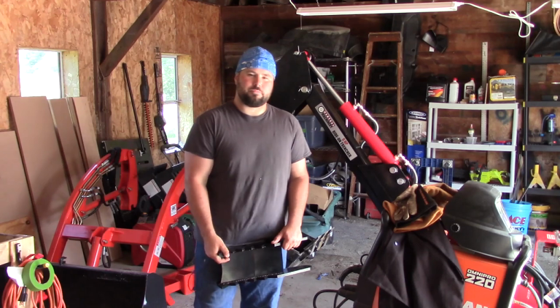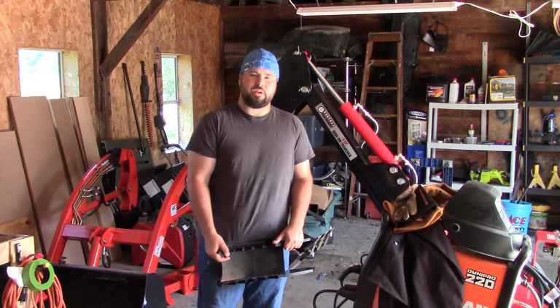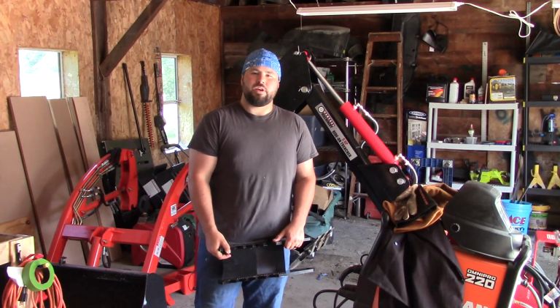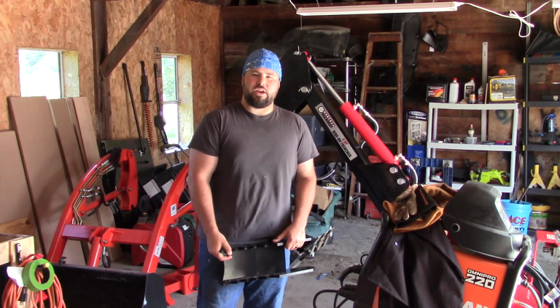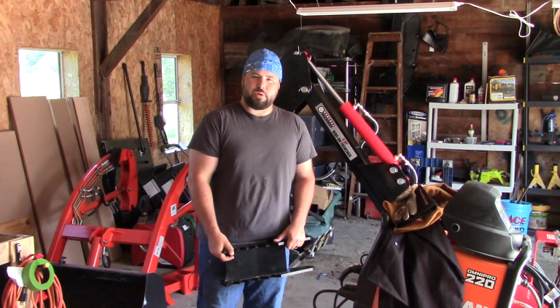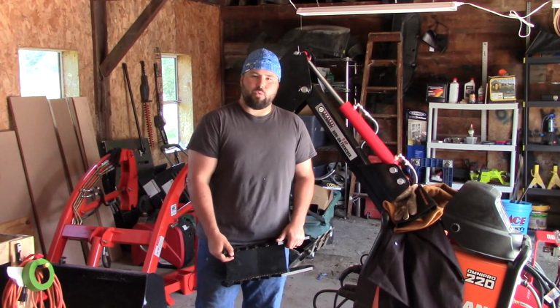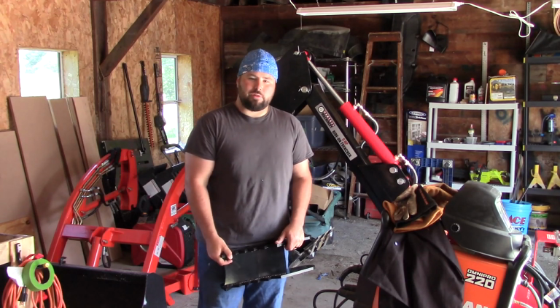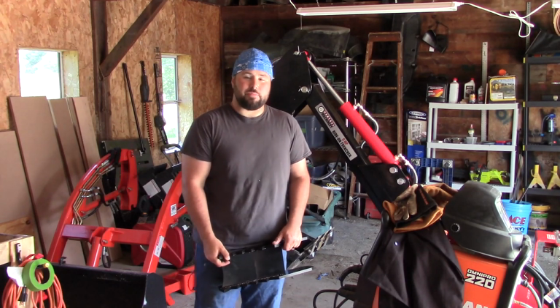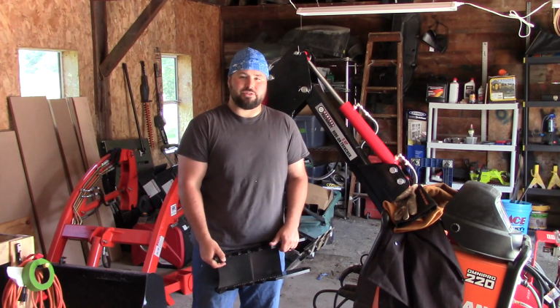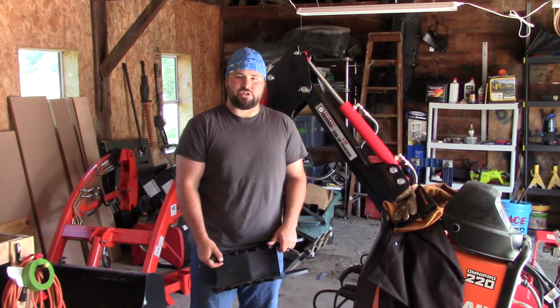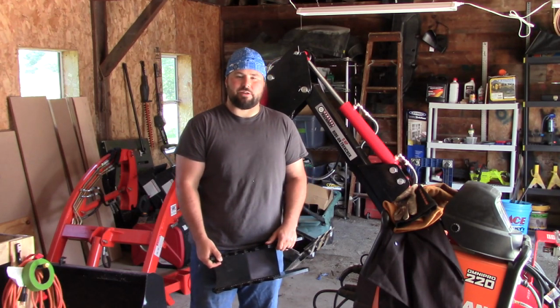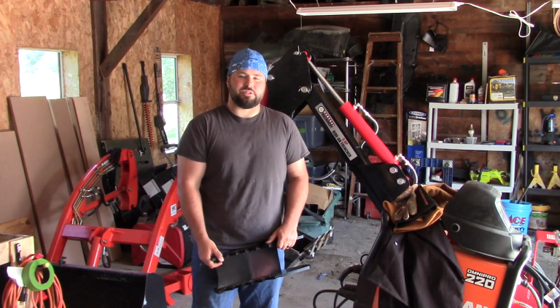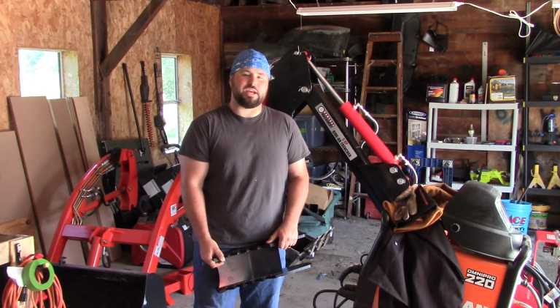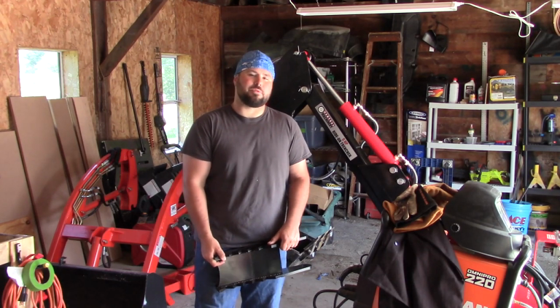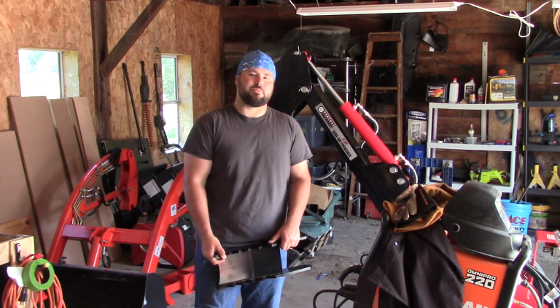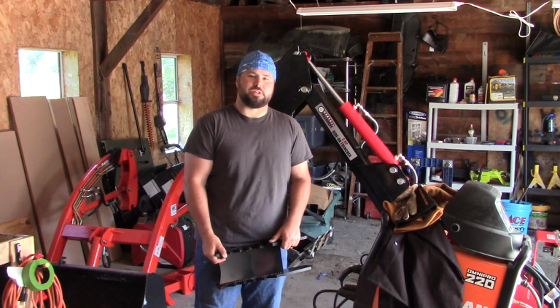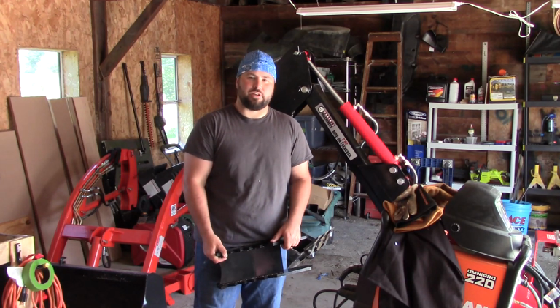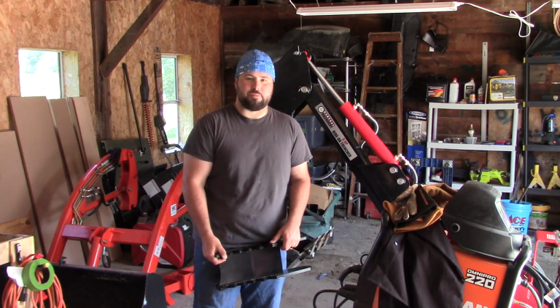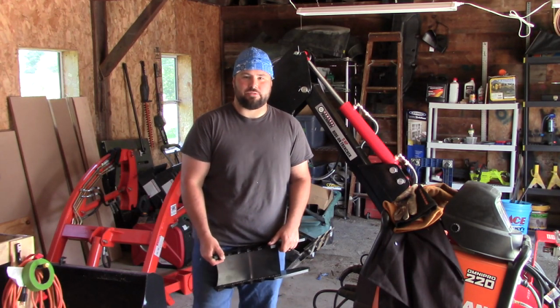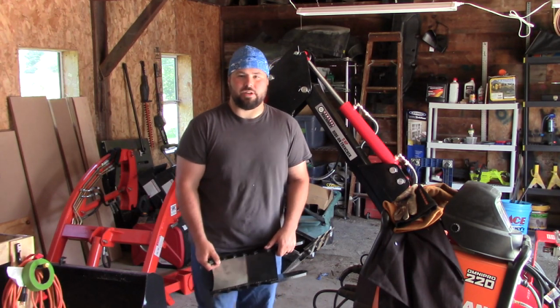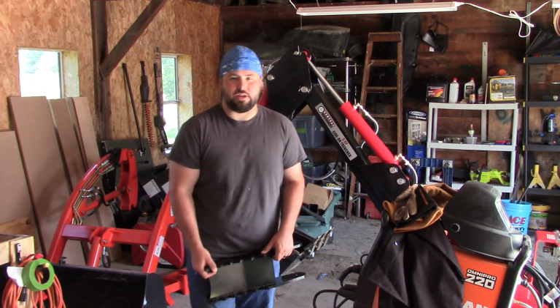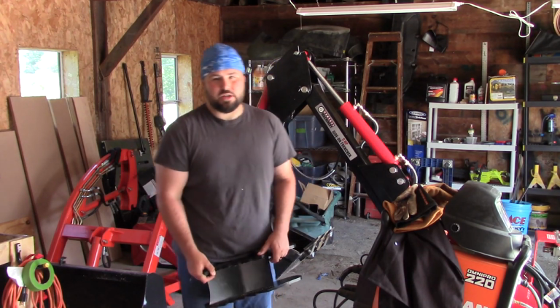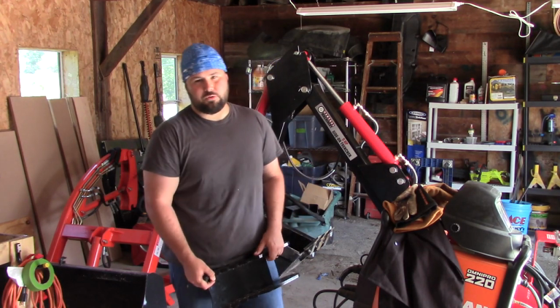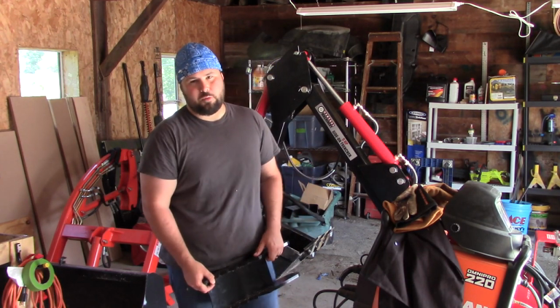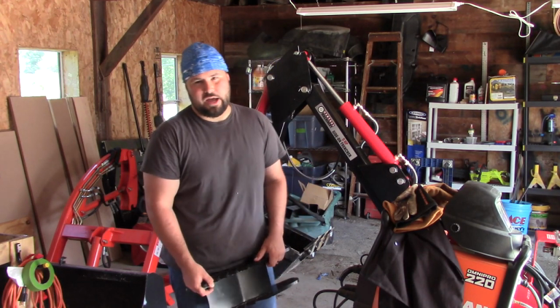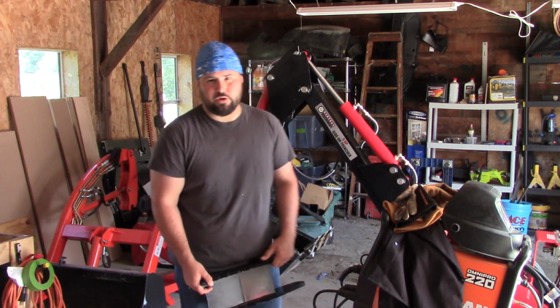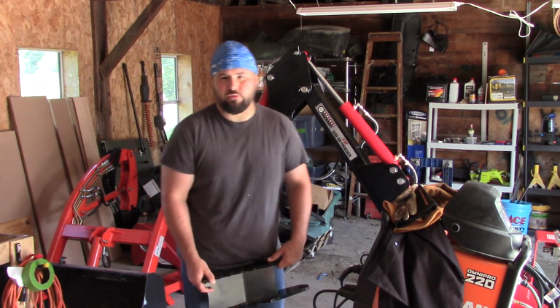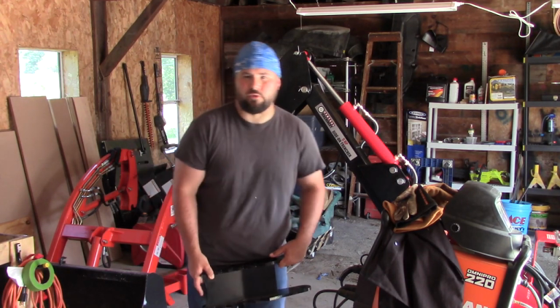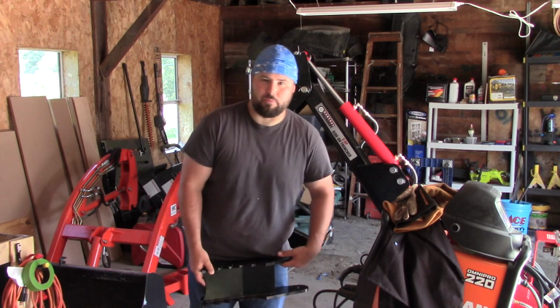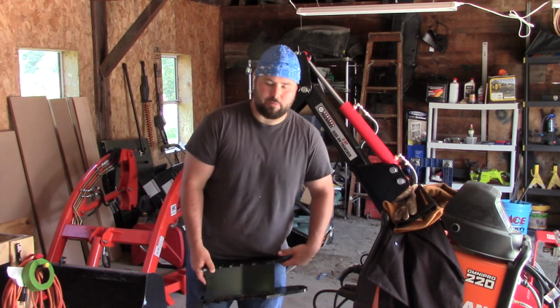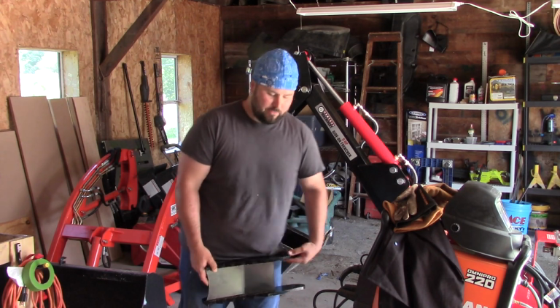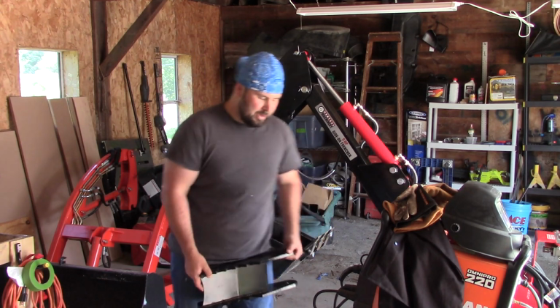Hey everybody, welcome back to the channel. Today we're going to be talking about the towable backhoe from Harbor Freight.